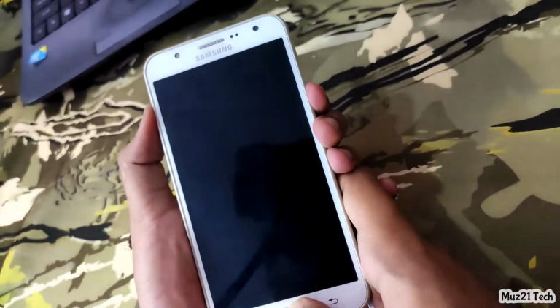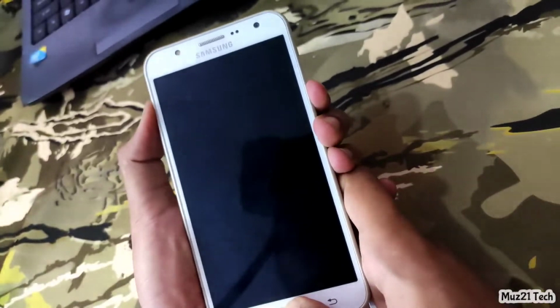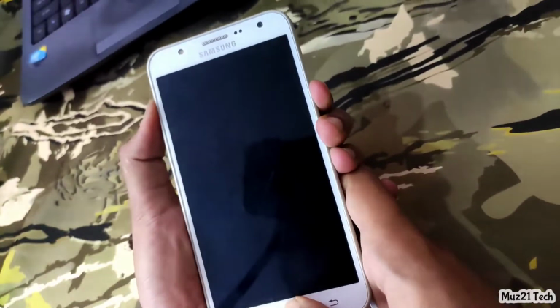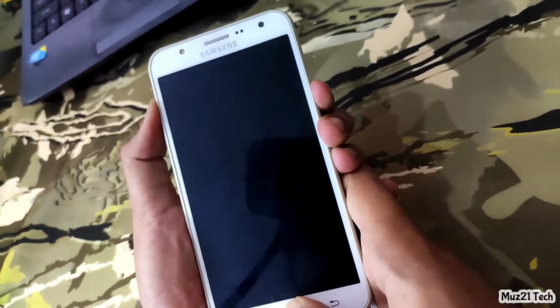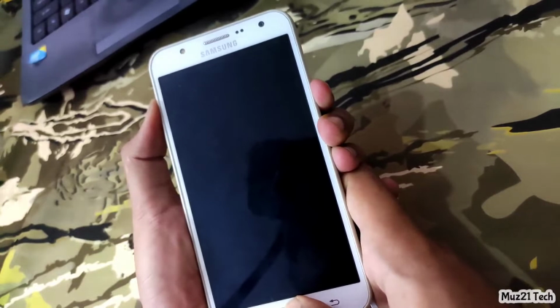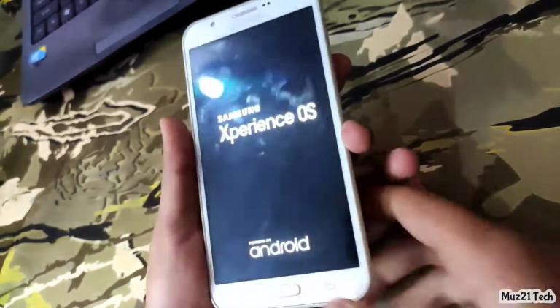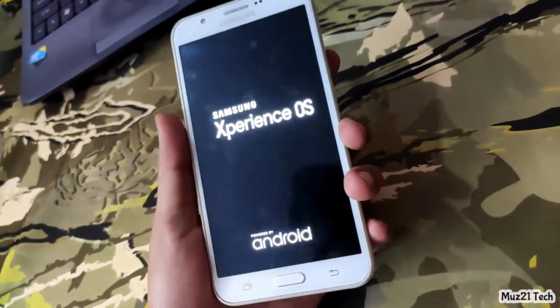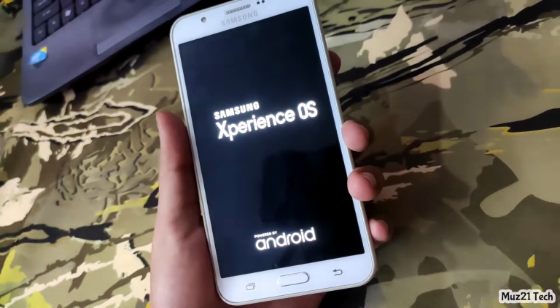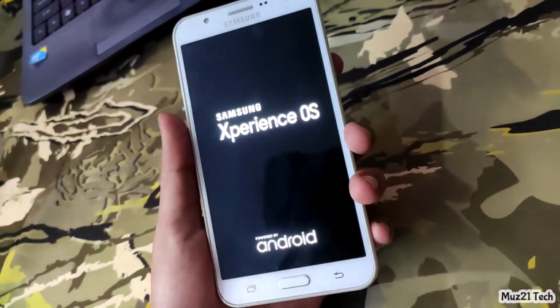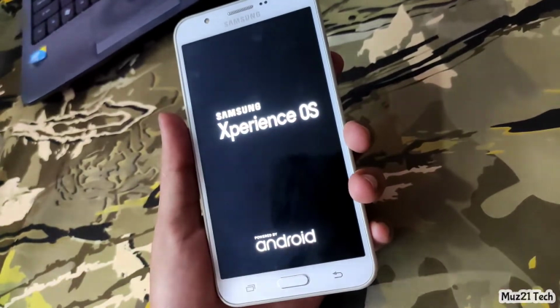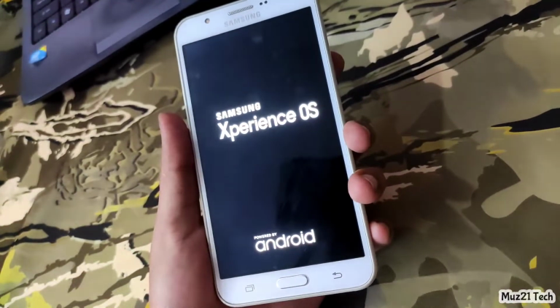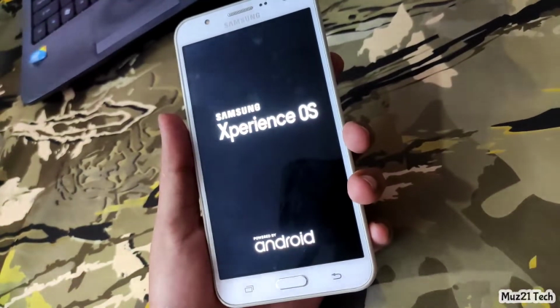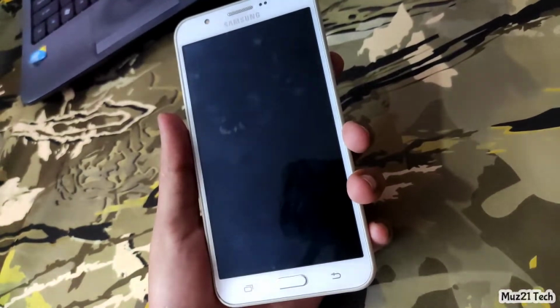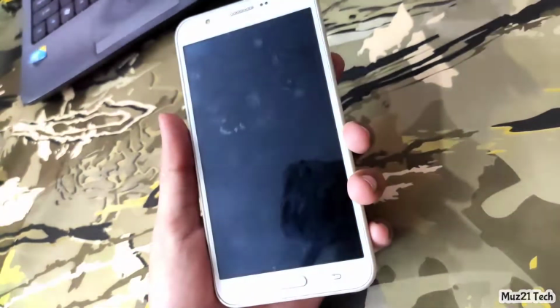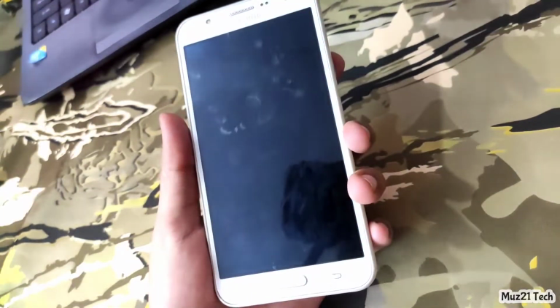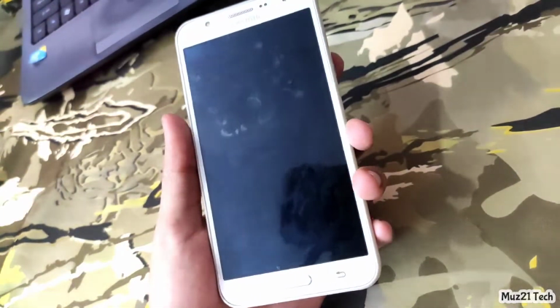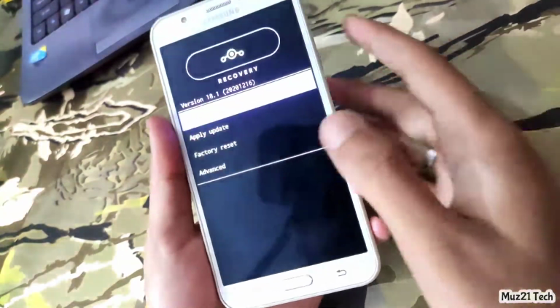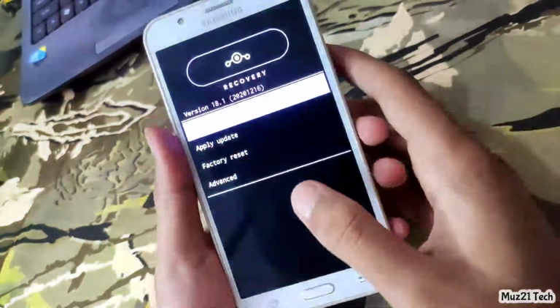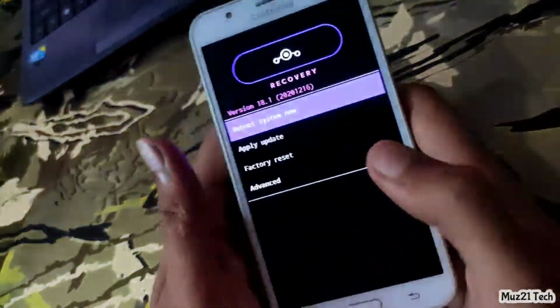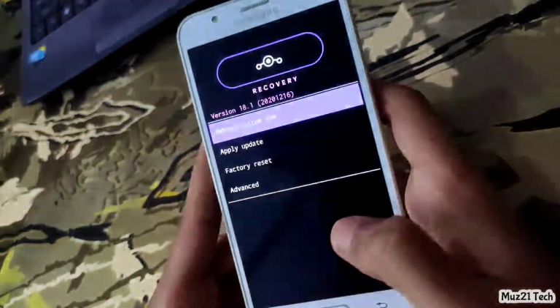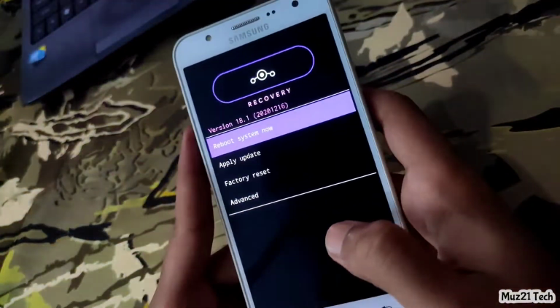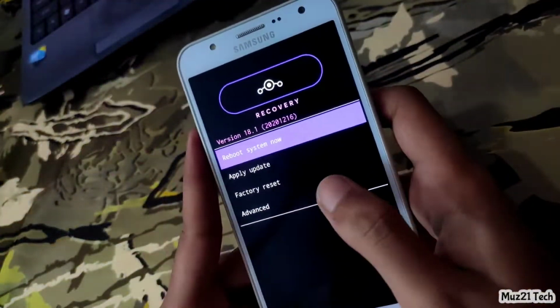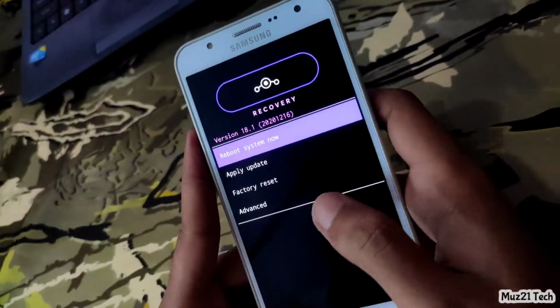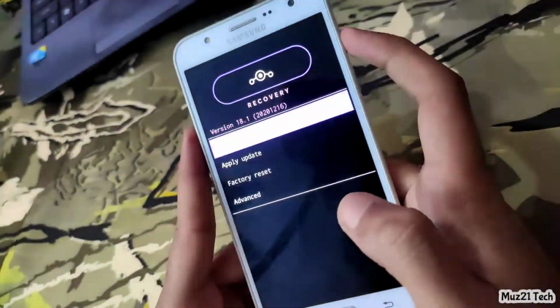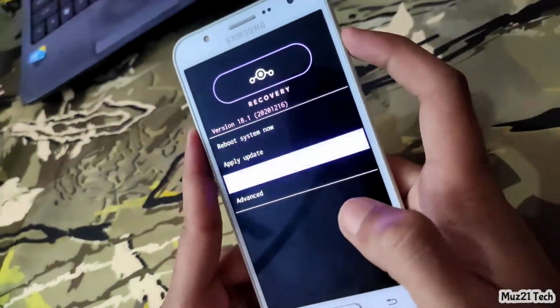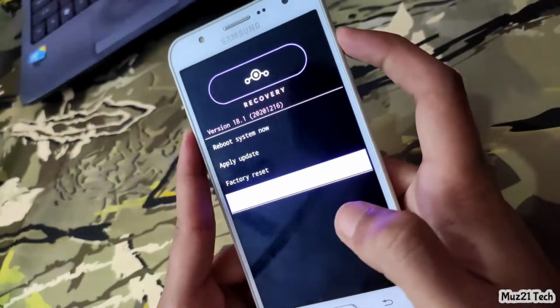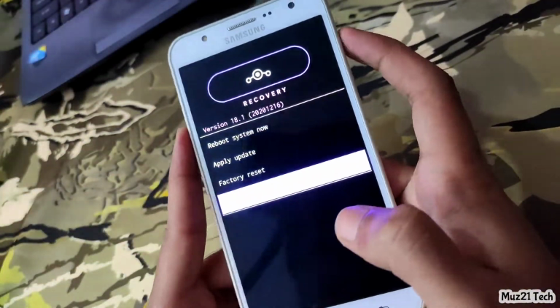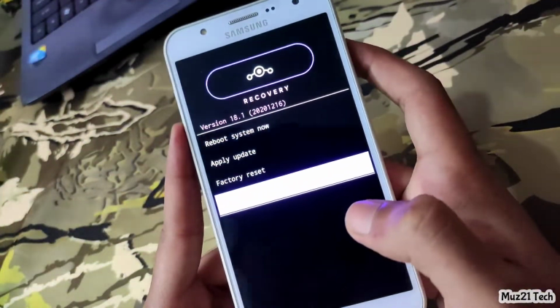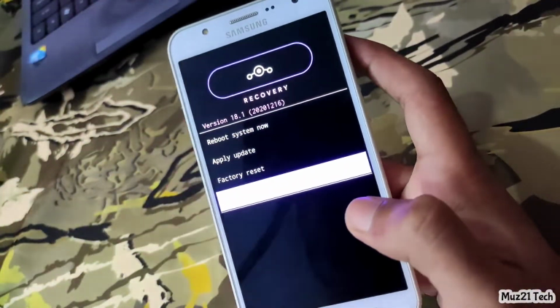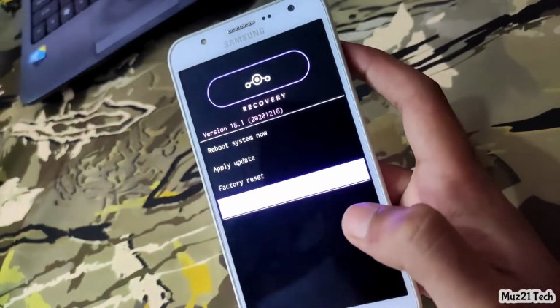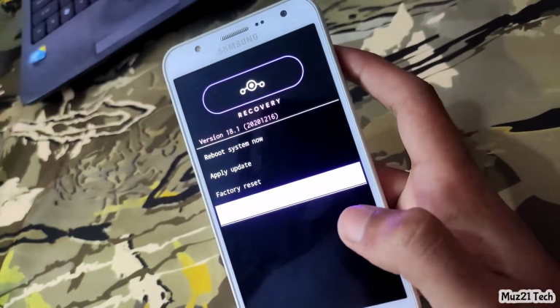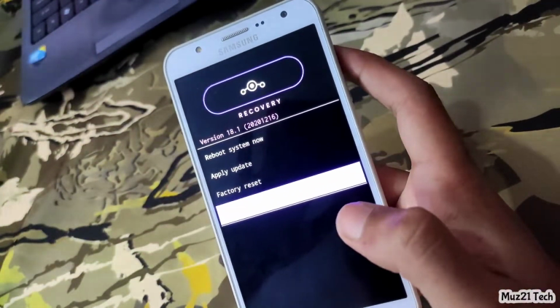This is the Lineage OS recovery. If you don't like this recovery mode, just install TWRP Recovery.